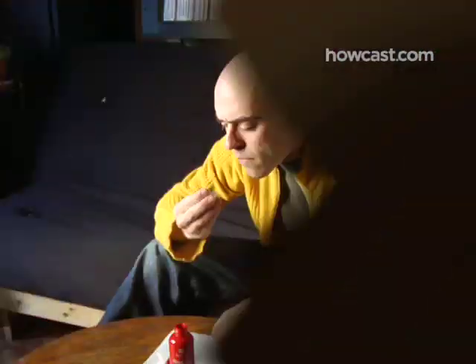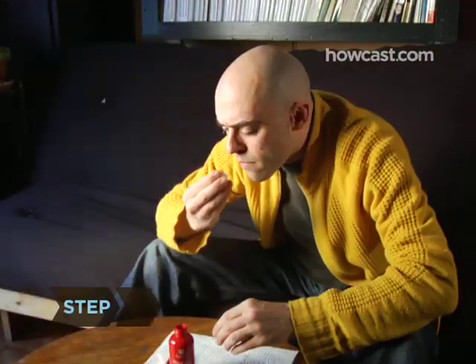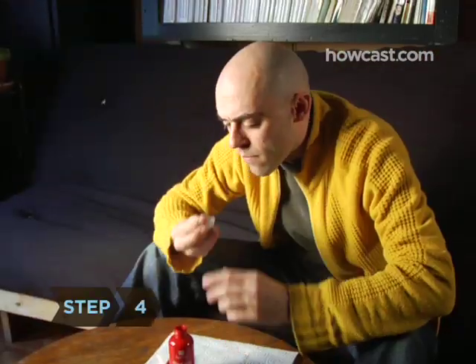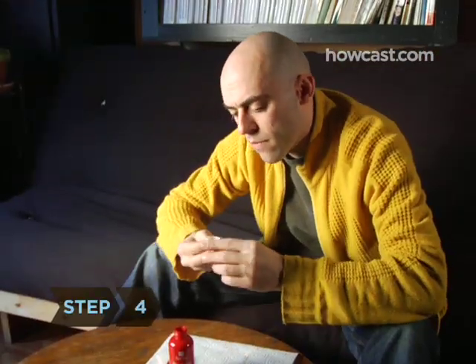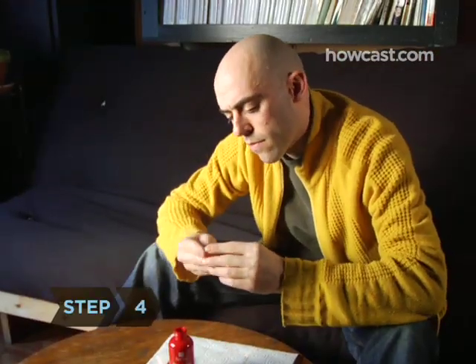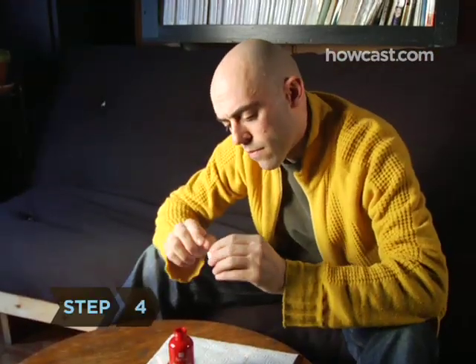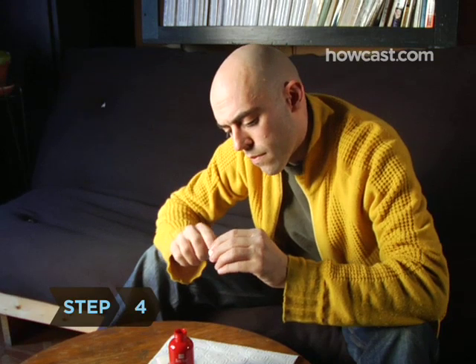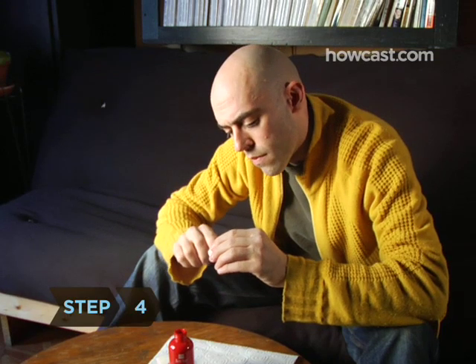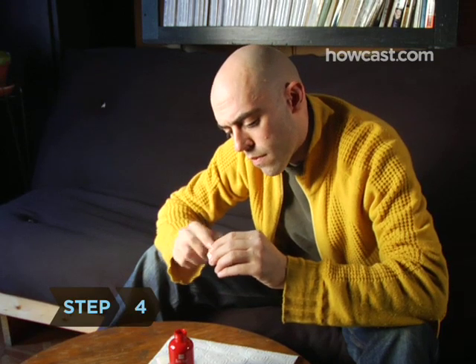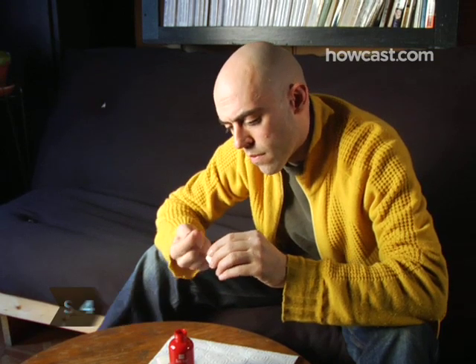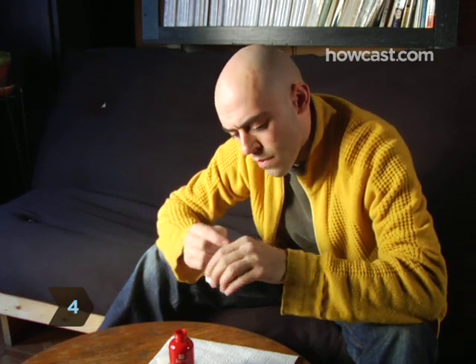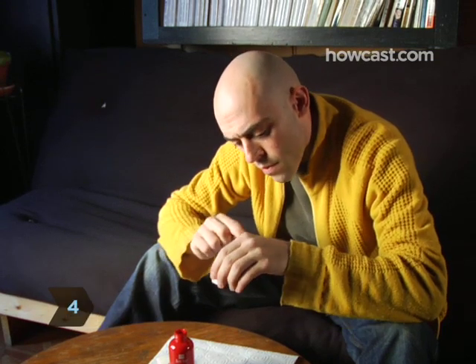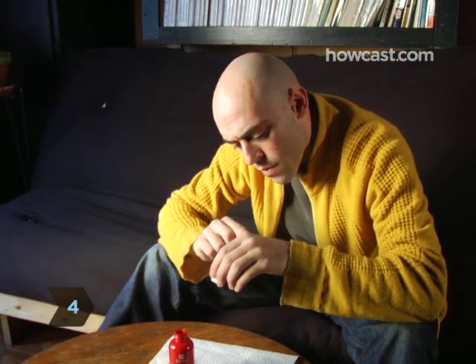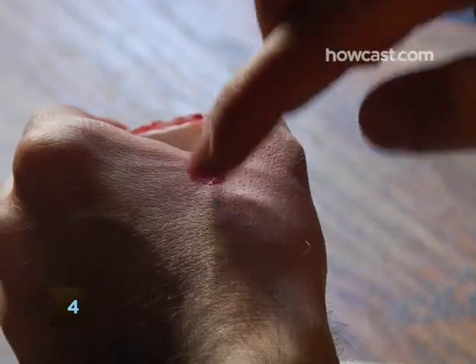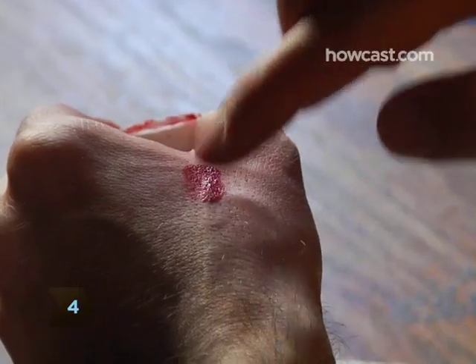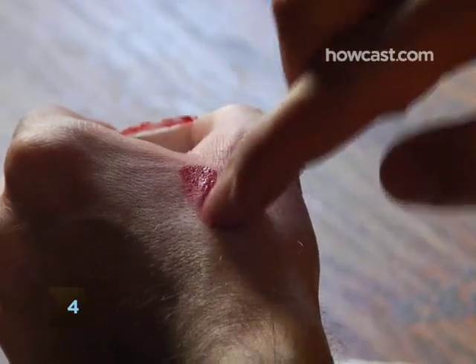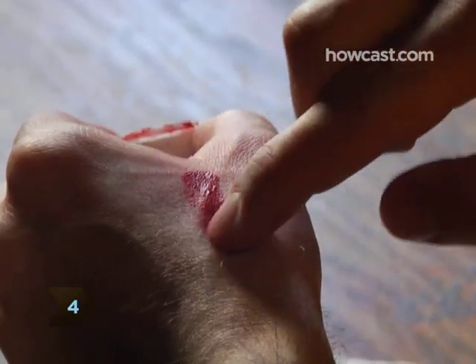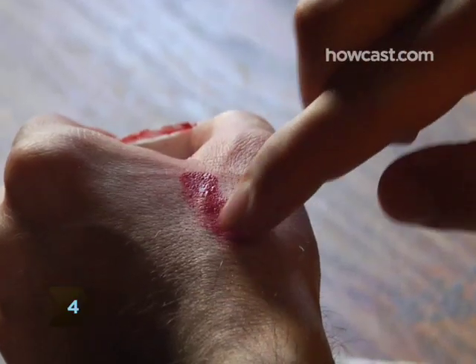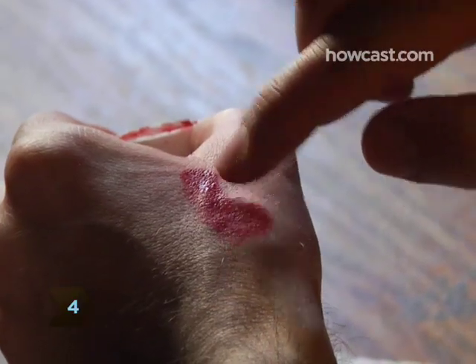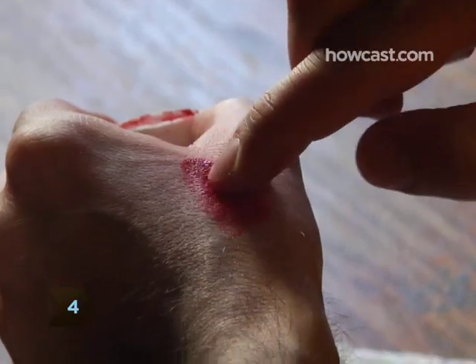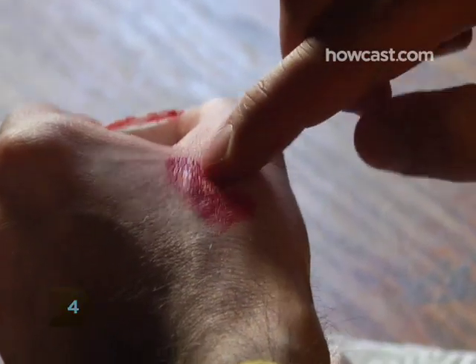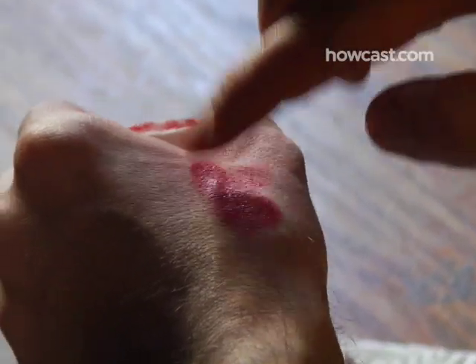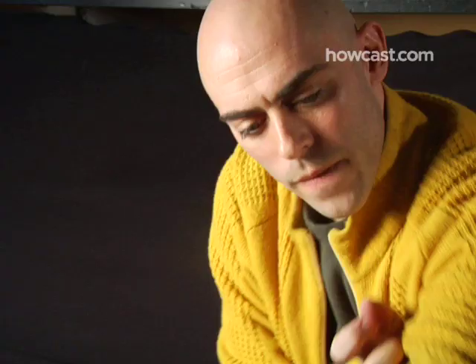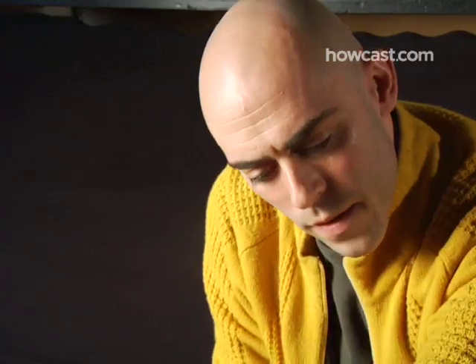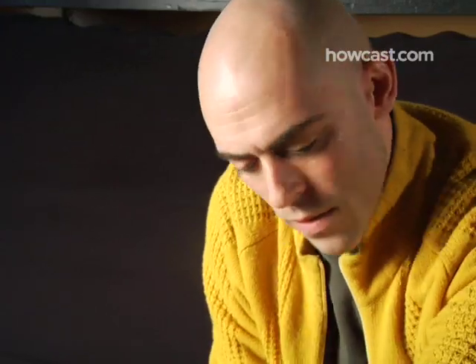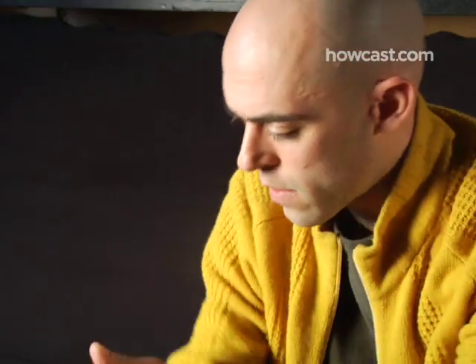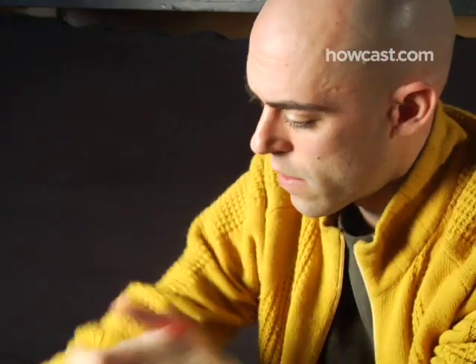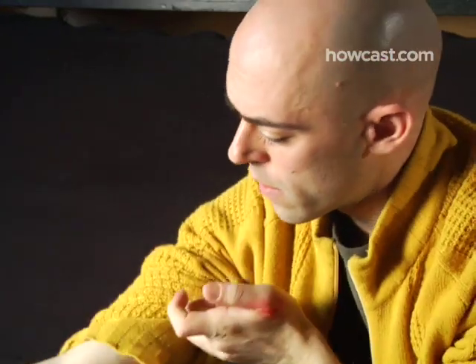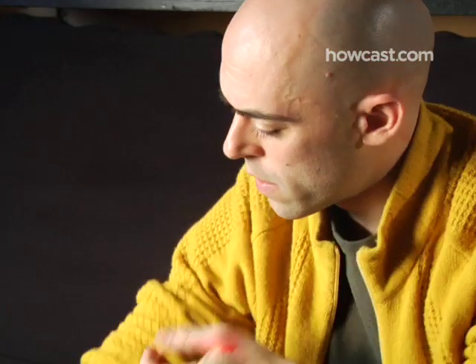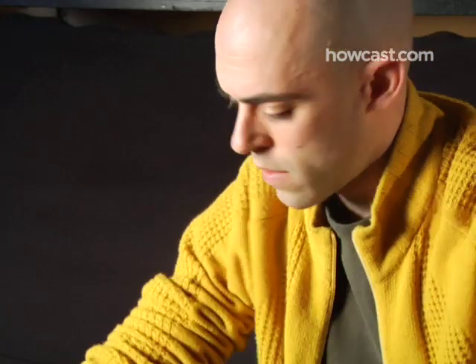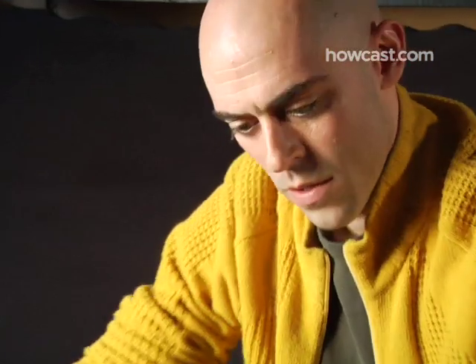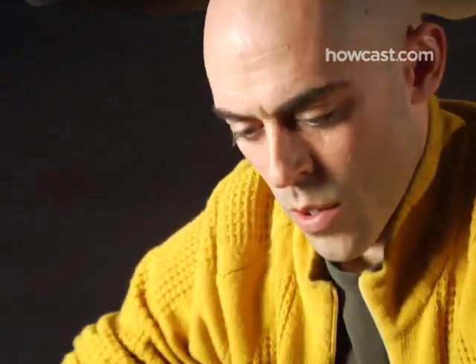Step 4. Before you go nuts with the brush, test the paint on a small area of your body to make sure there is no allergic reaction.